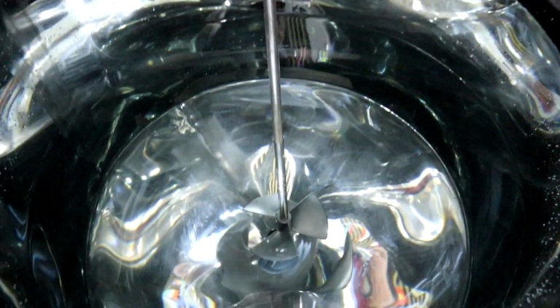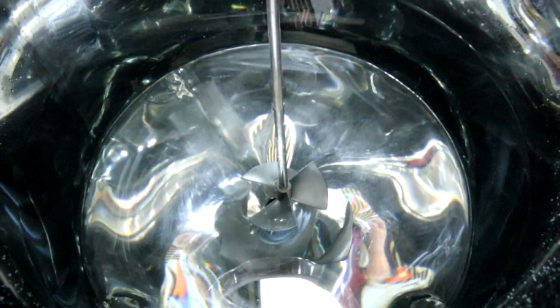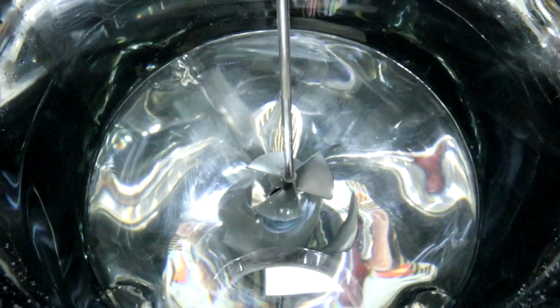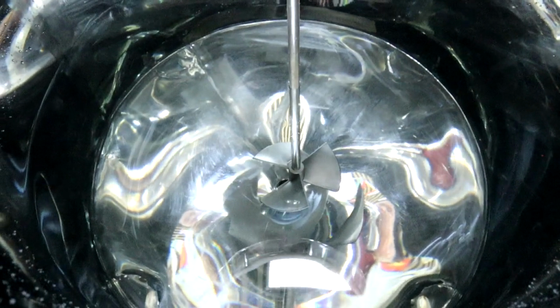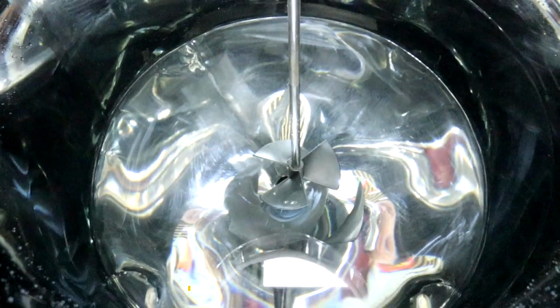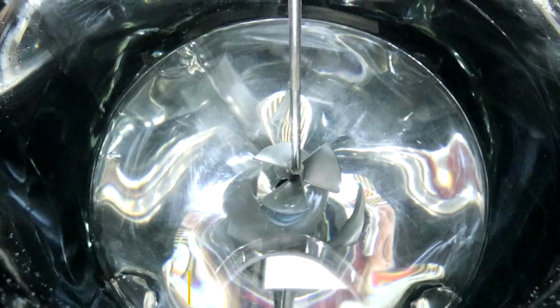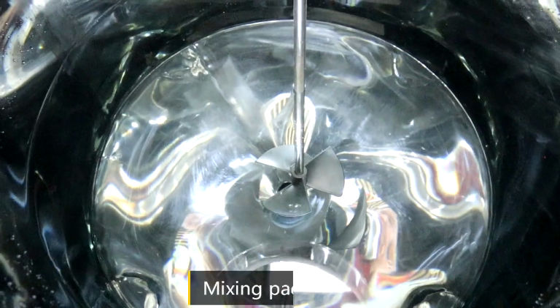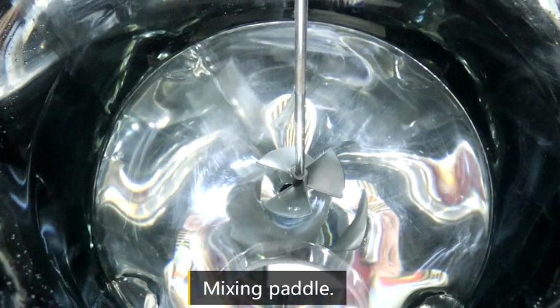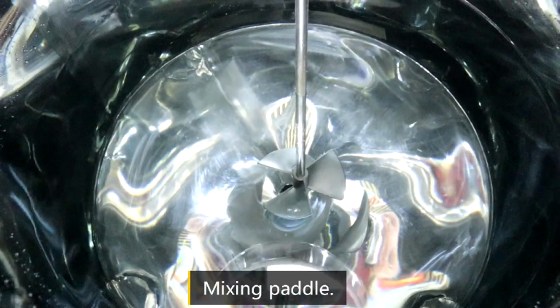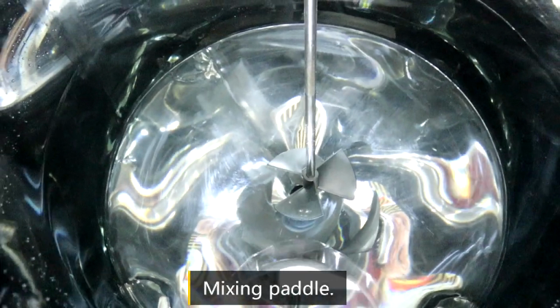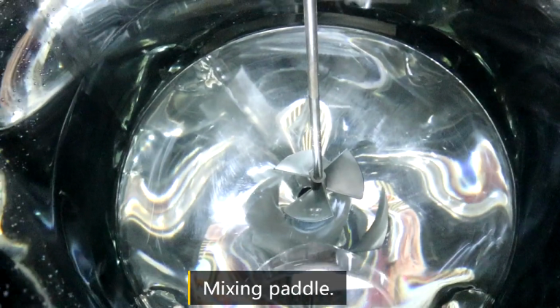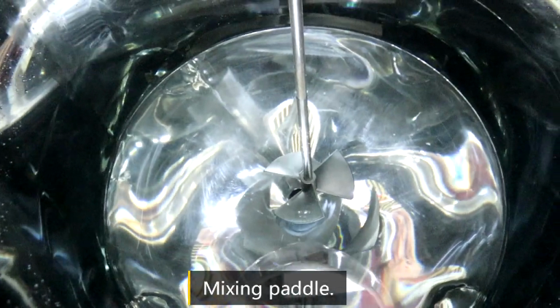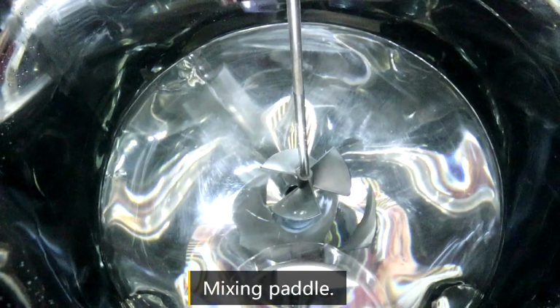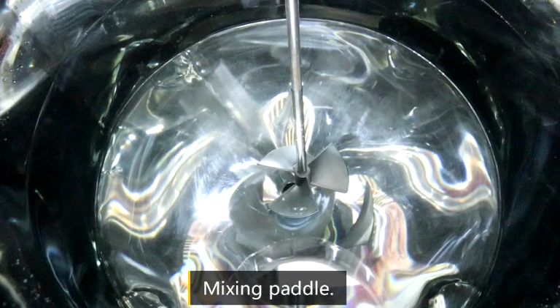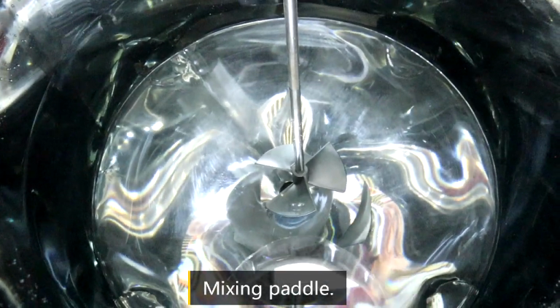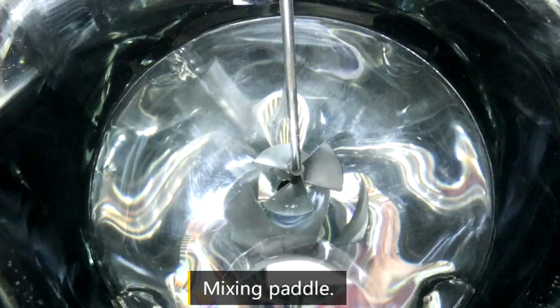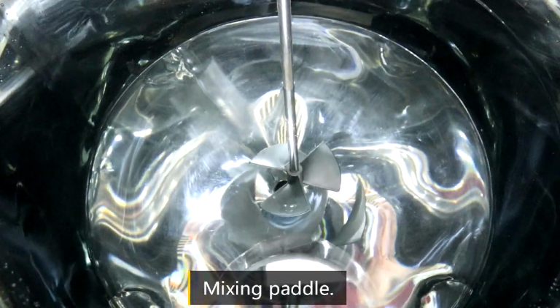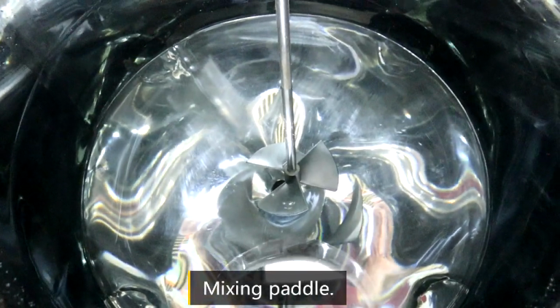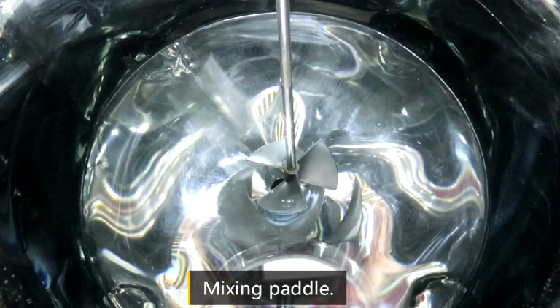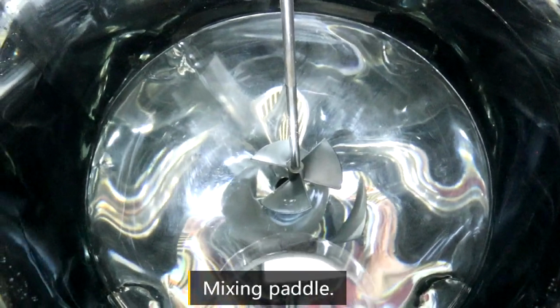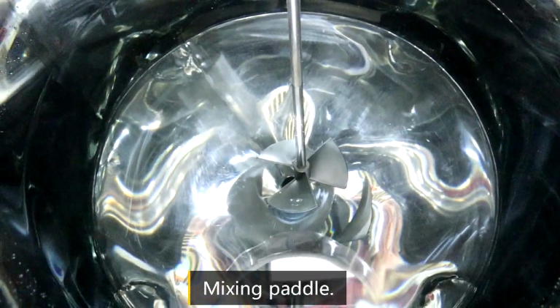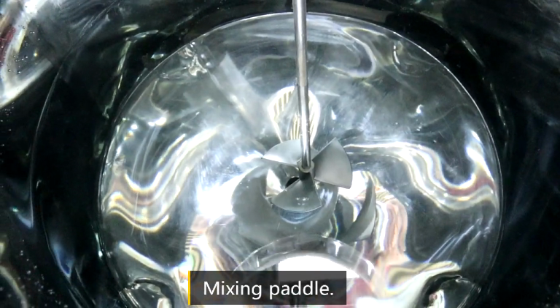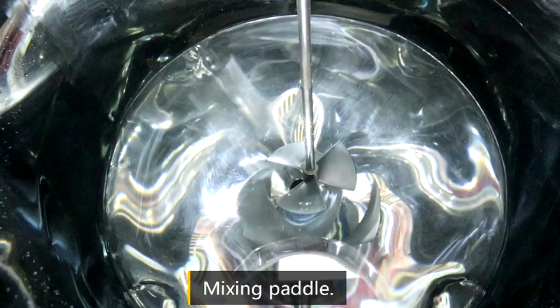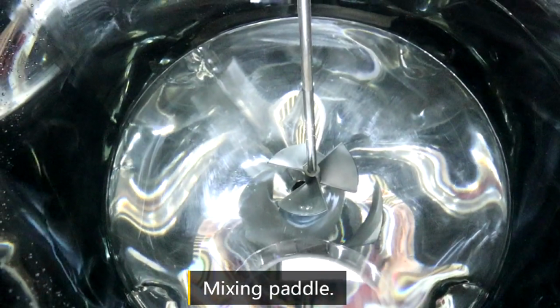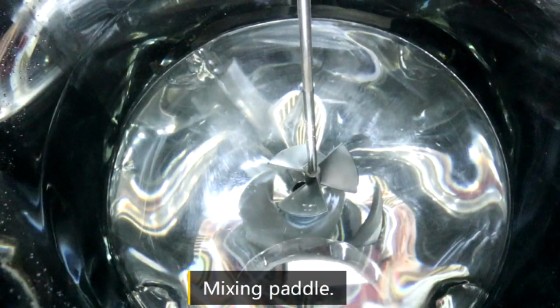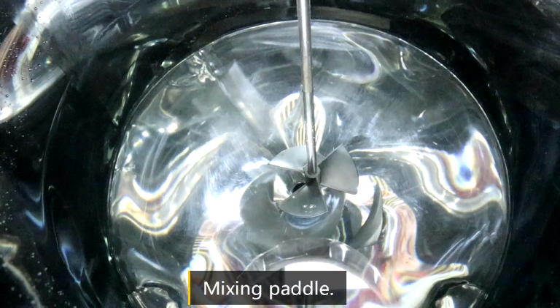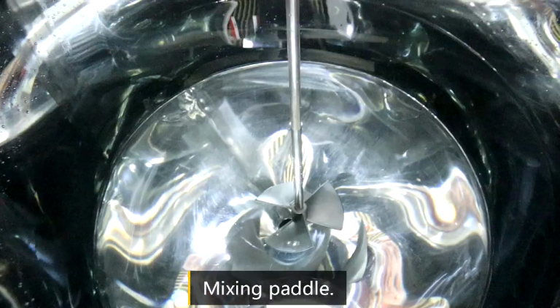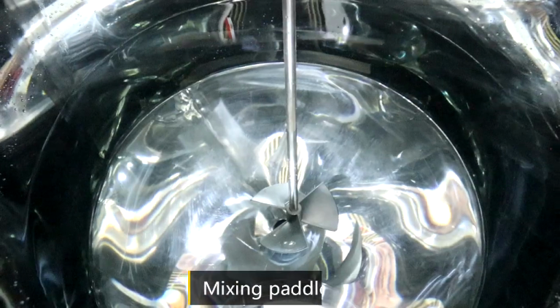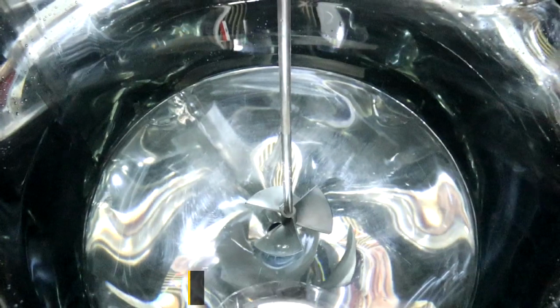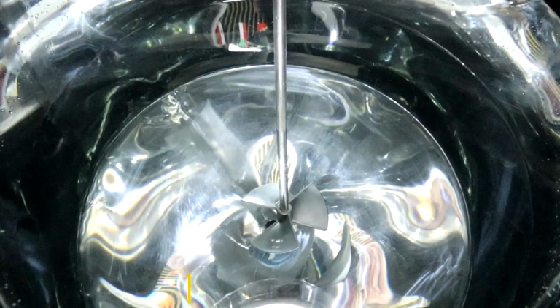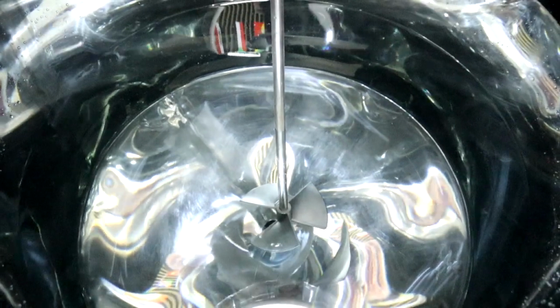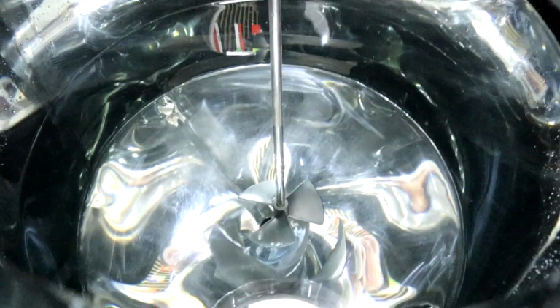Inside the tank there is a resin pad. You can adjust the stick according to your lid.